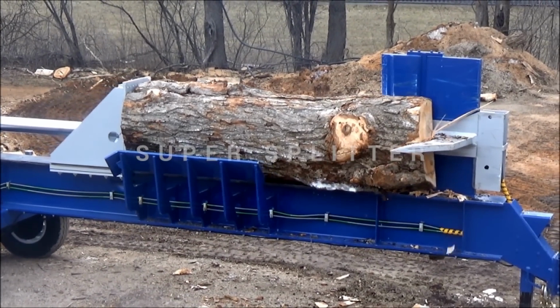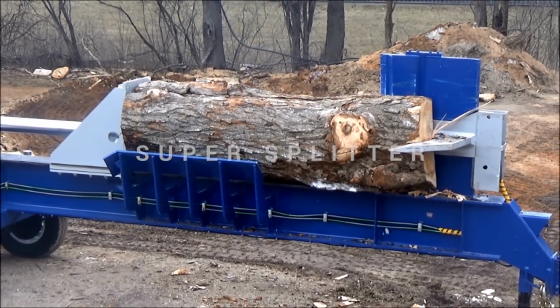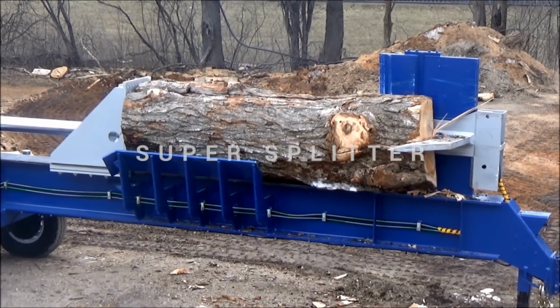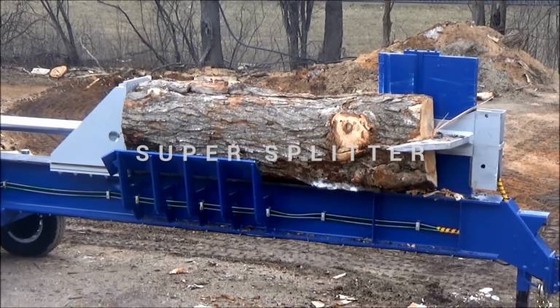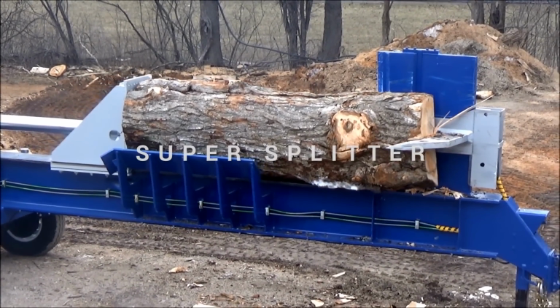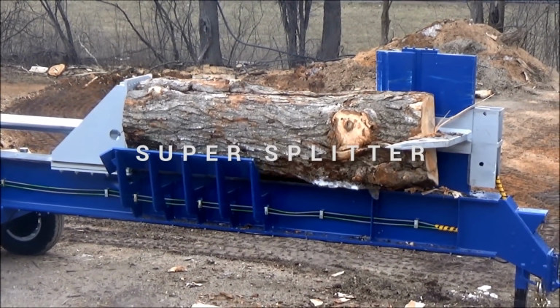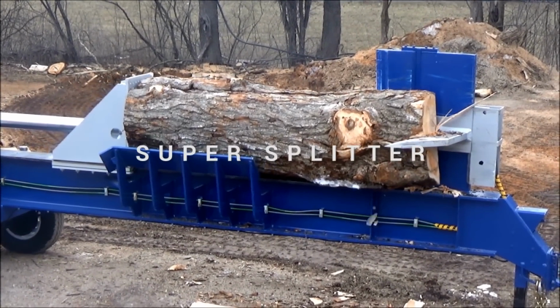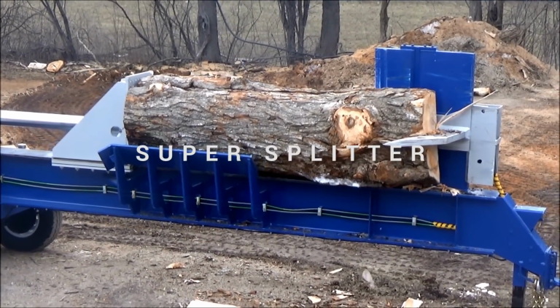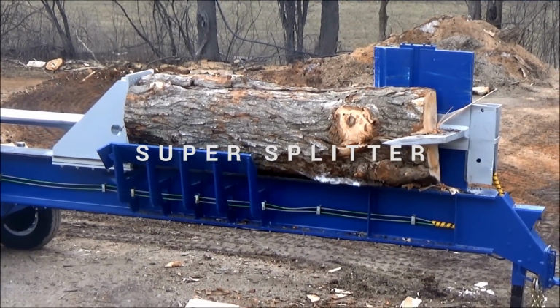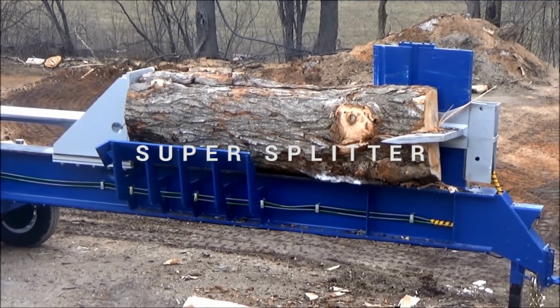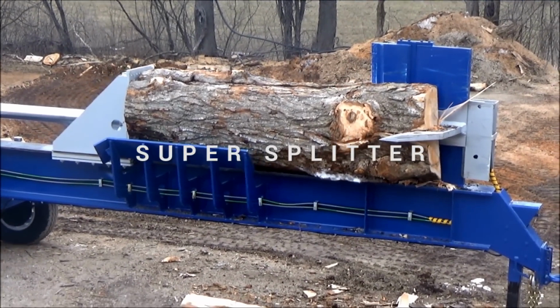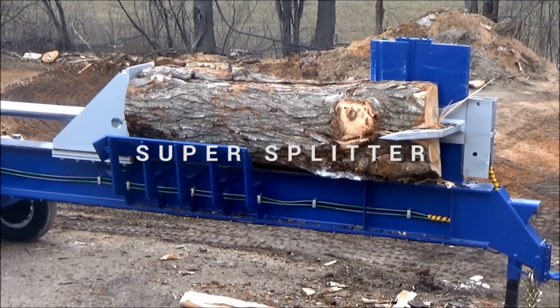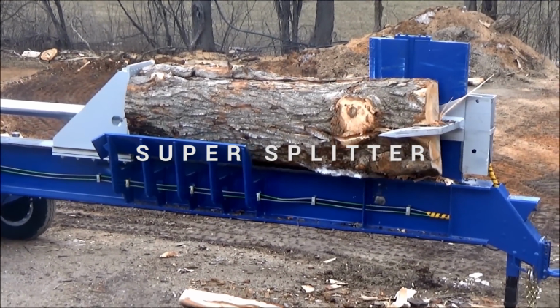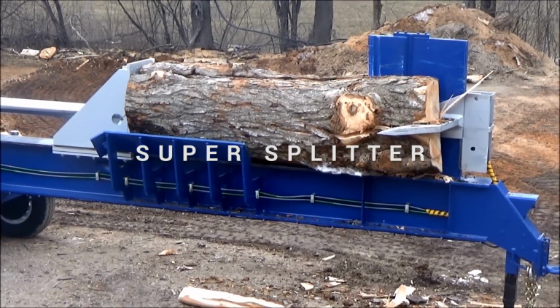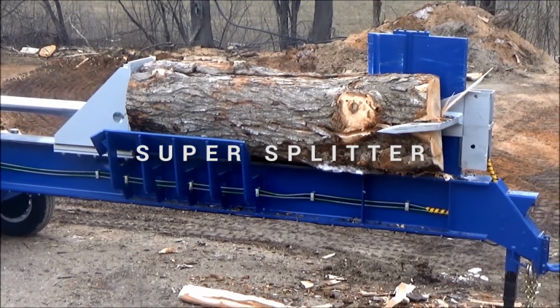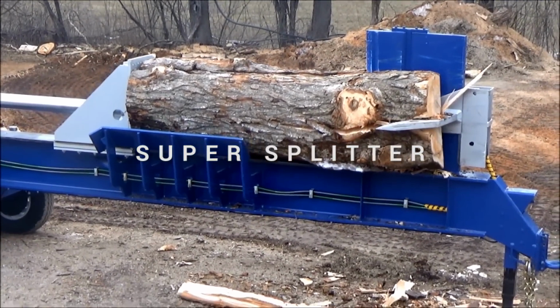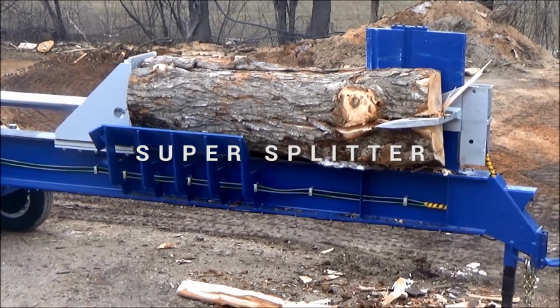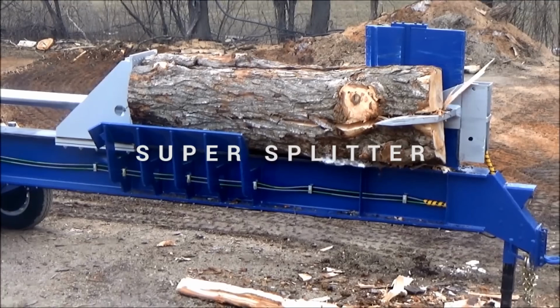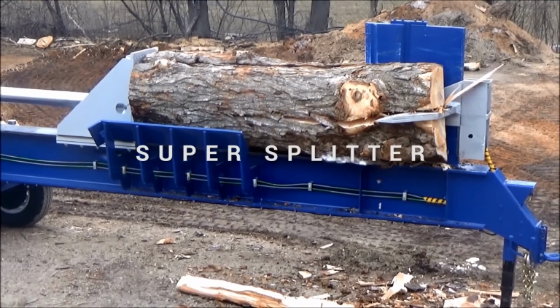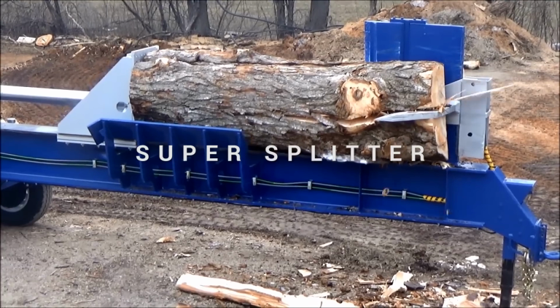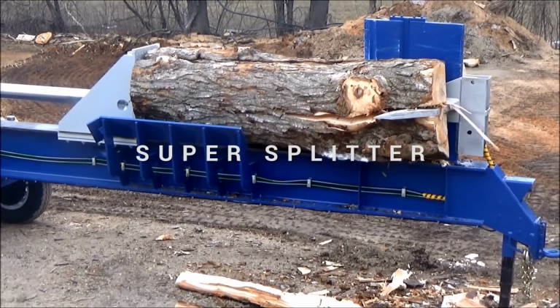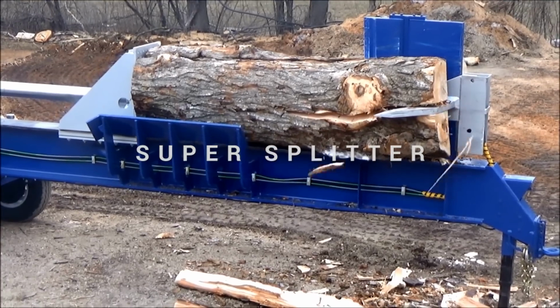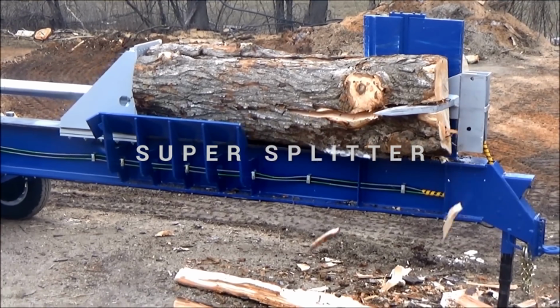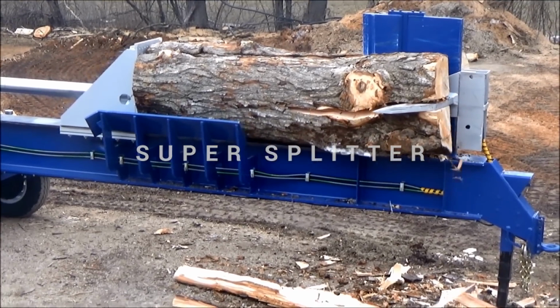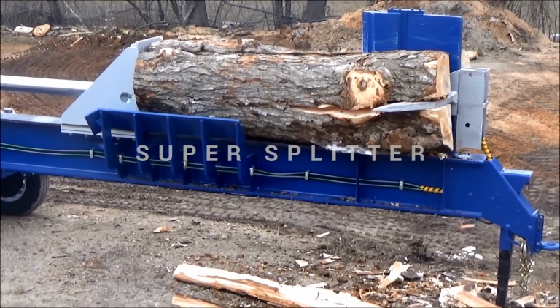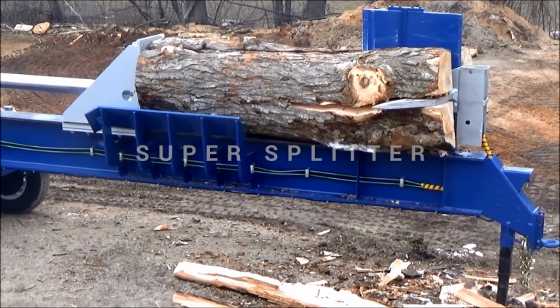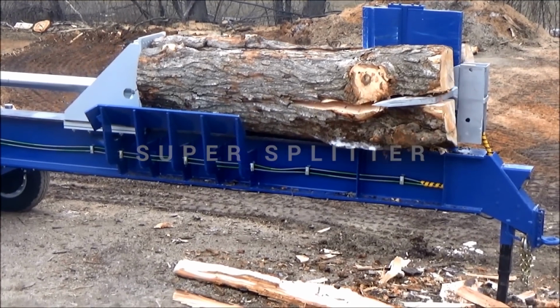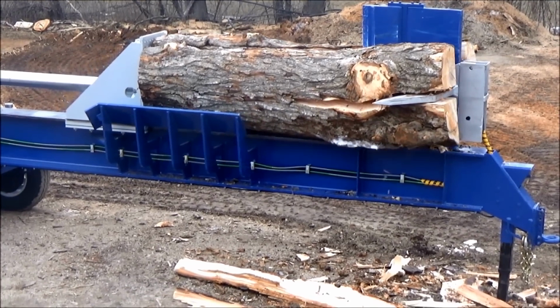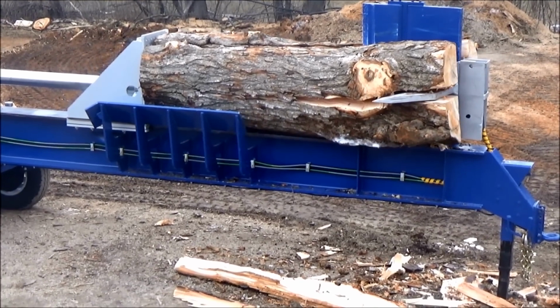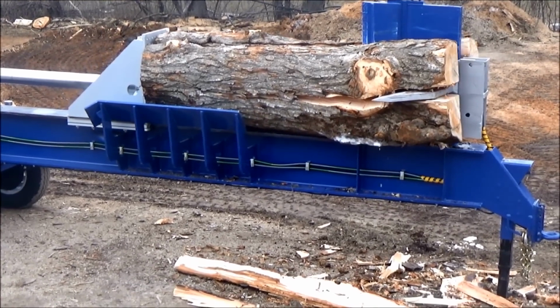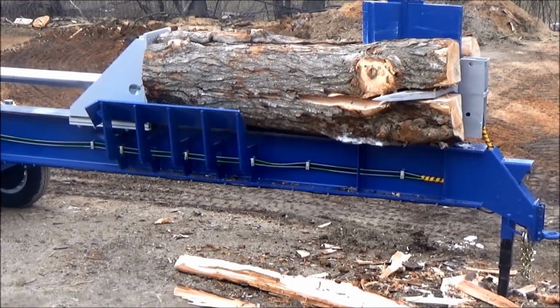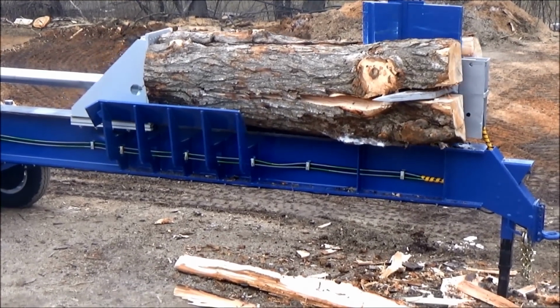It is called the Super Splitter. This machine helps you to split huge logs down to manageable sizes.